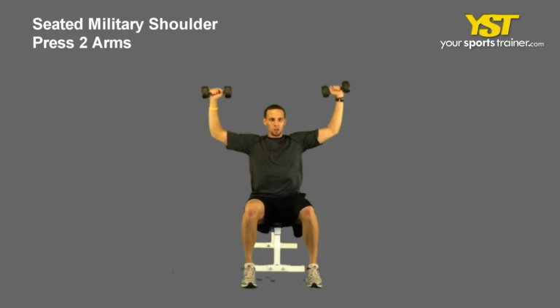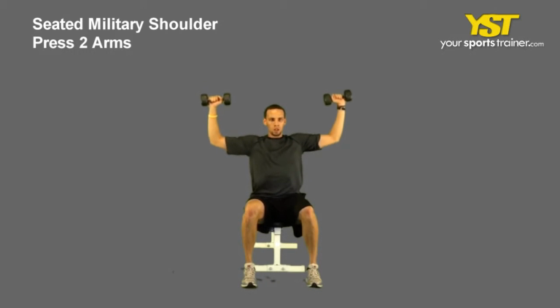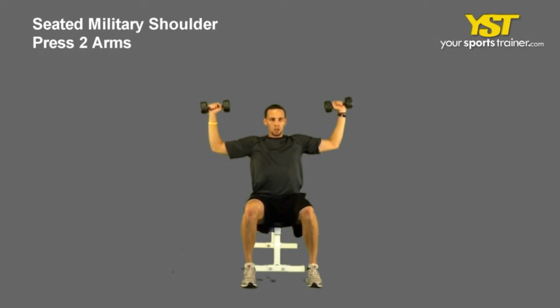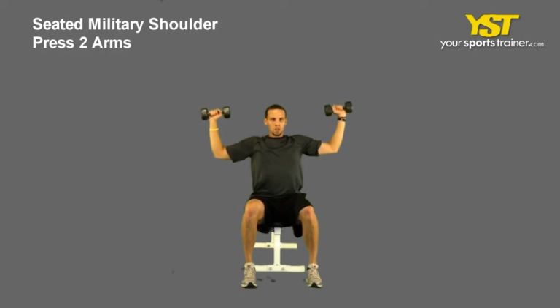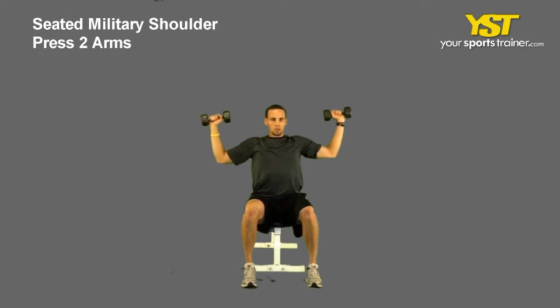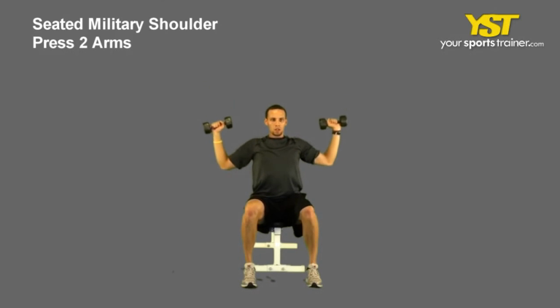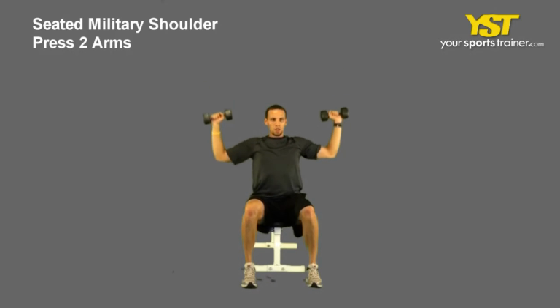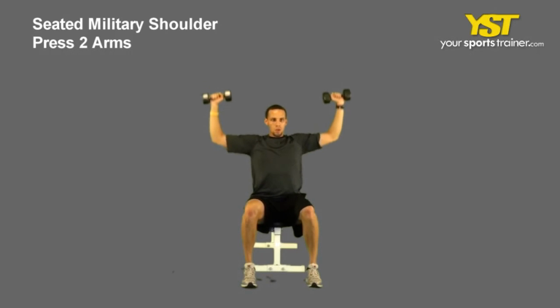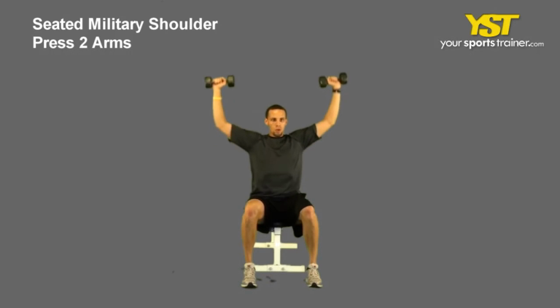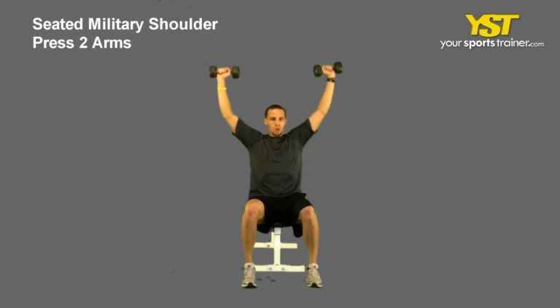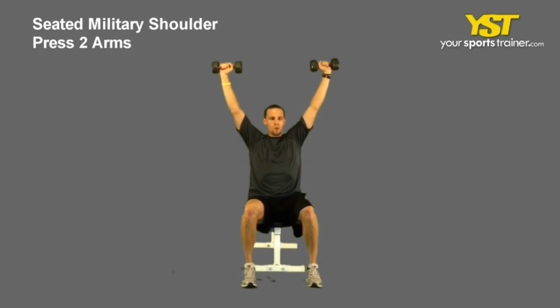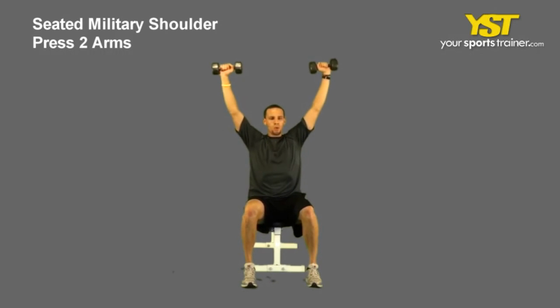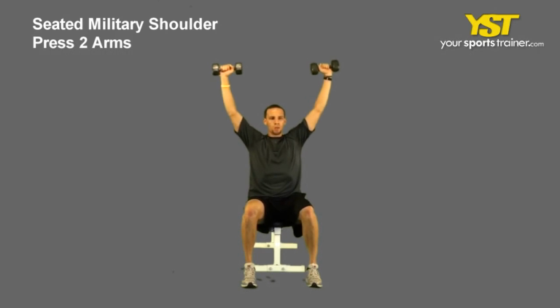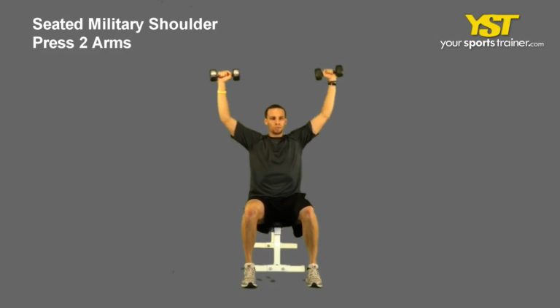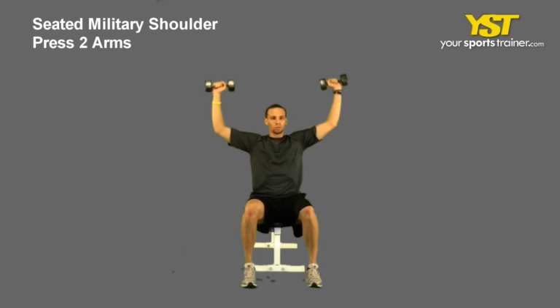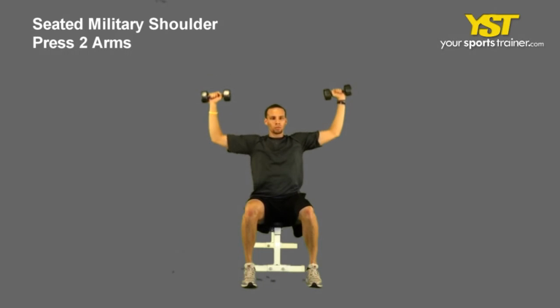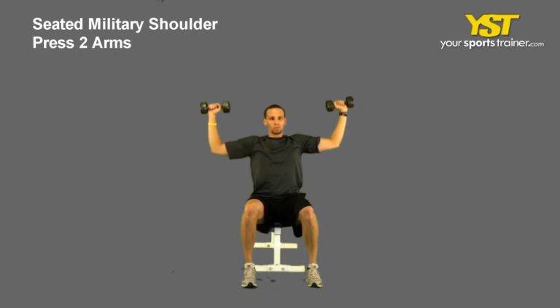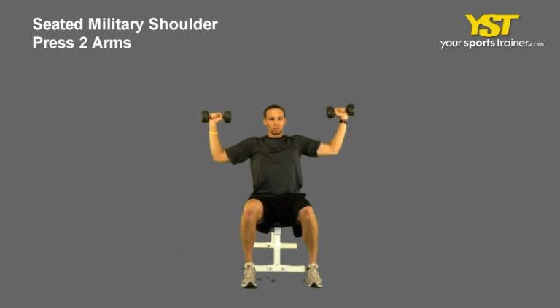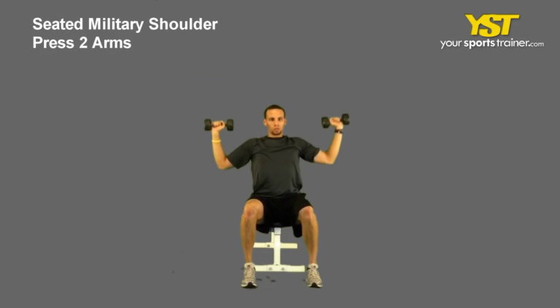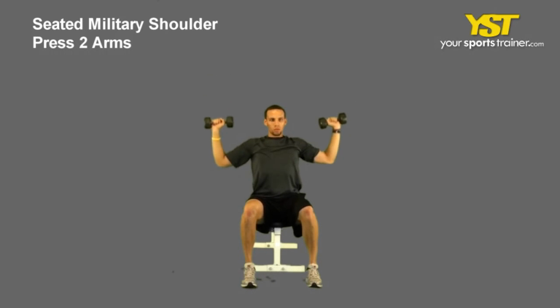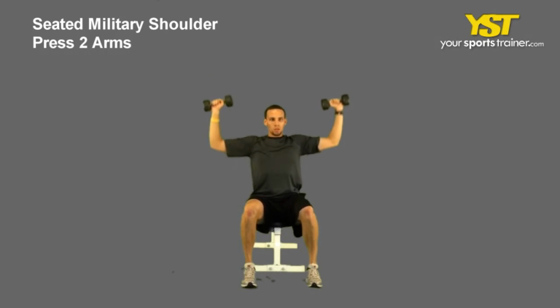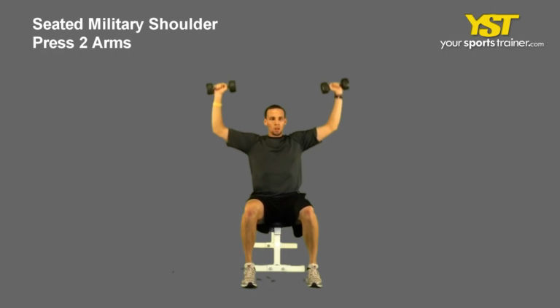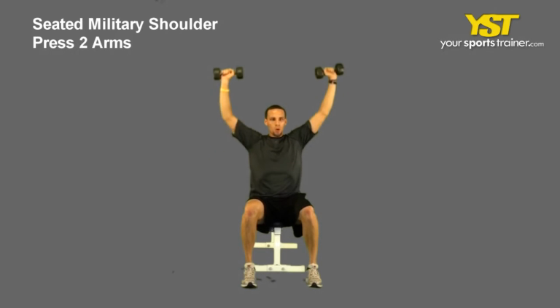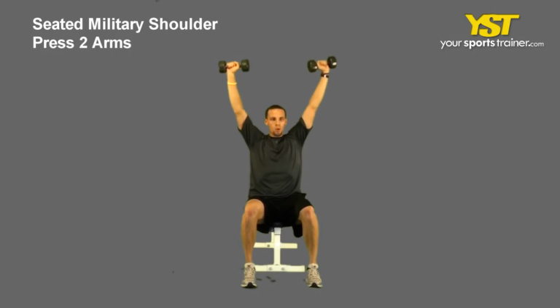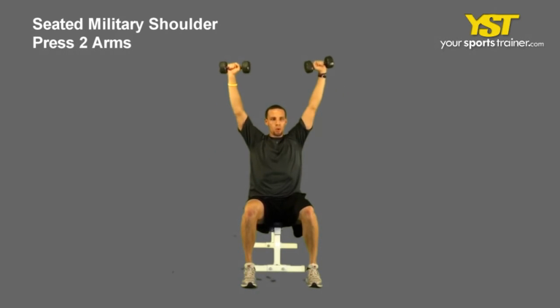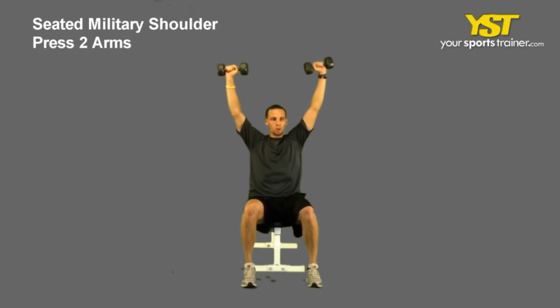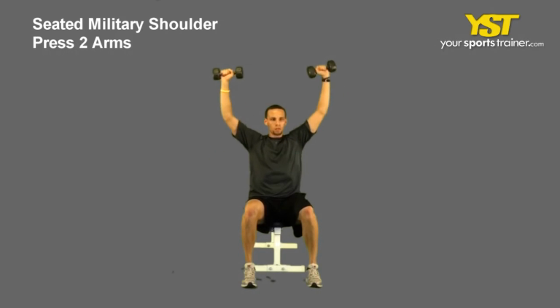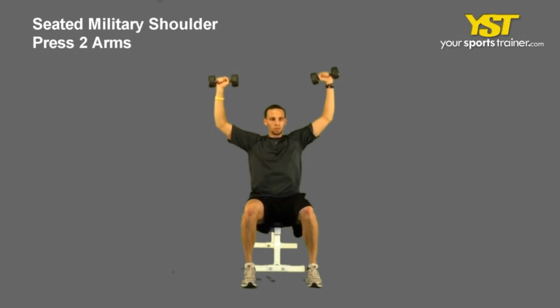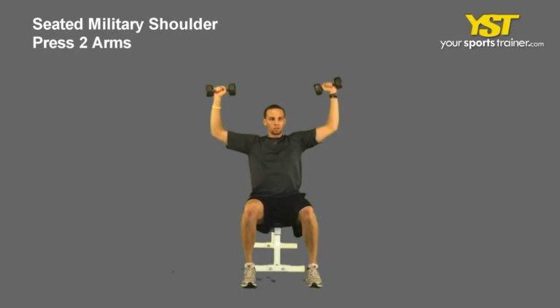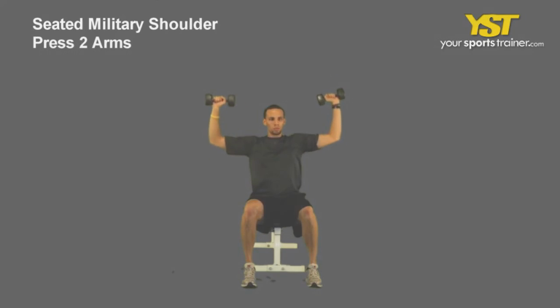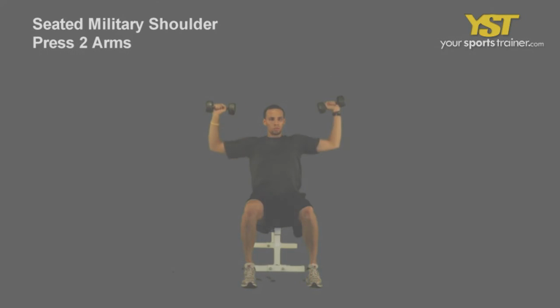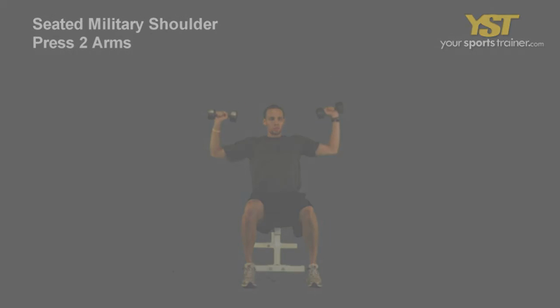Press both dumbbells overhead, fully extending your arms. Reverse the movement to return to the start position.